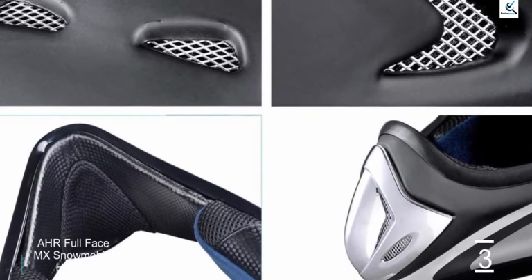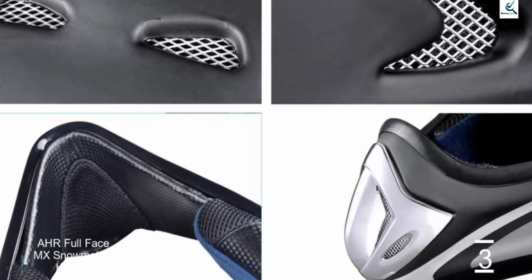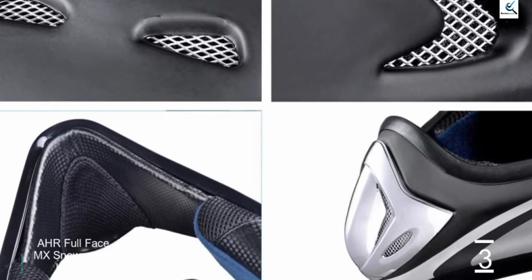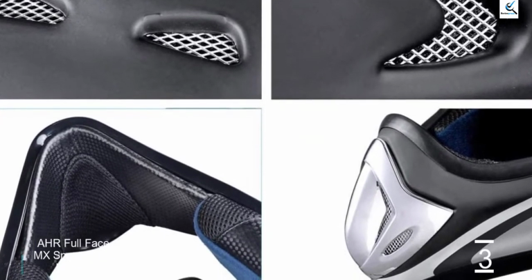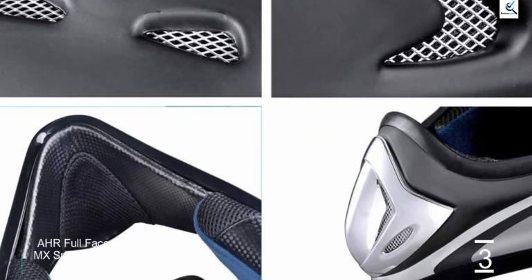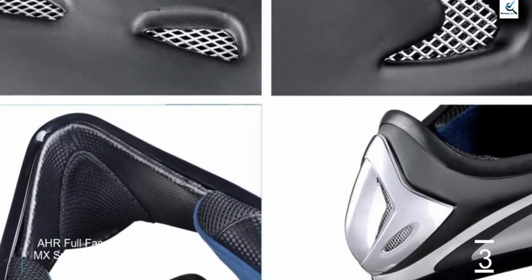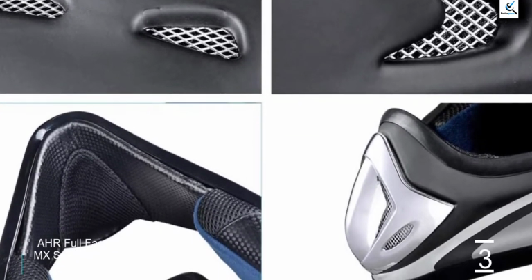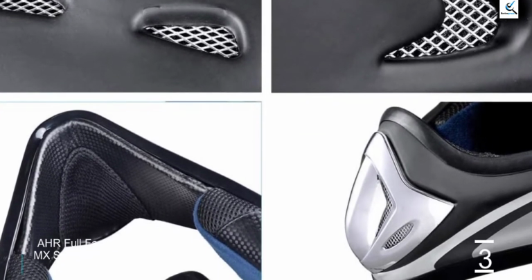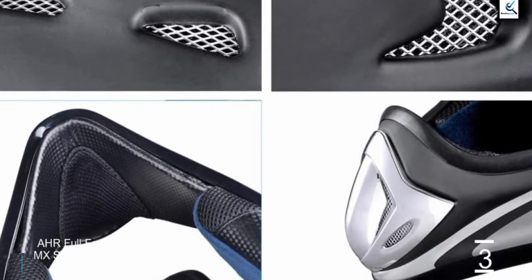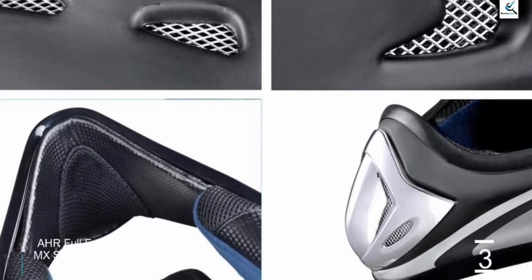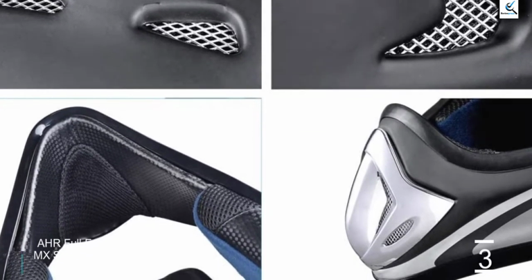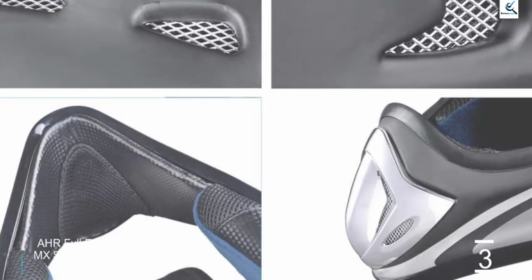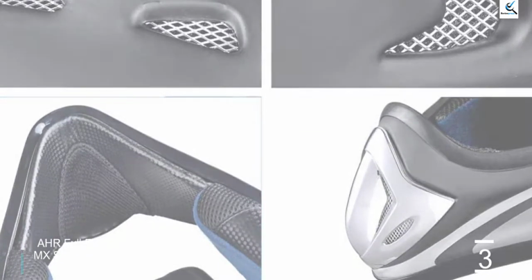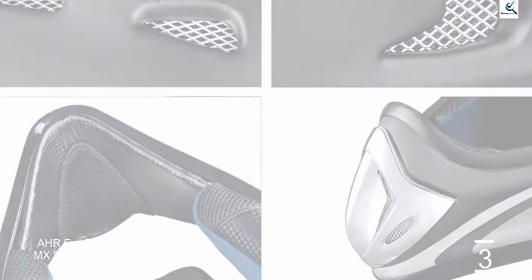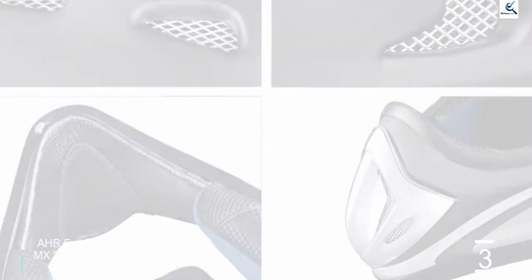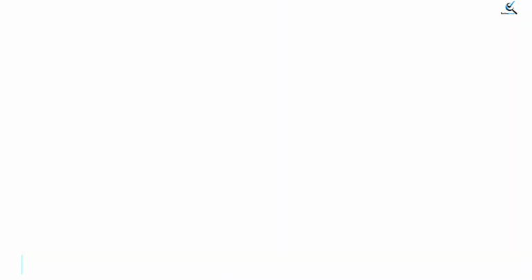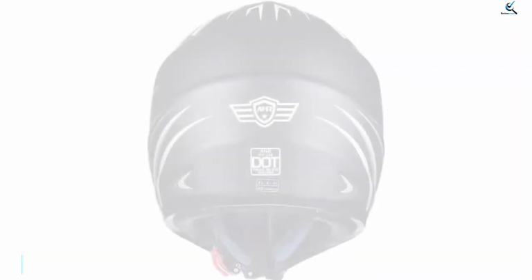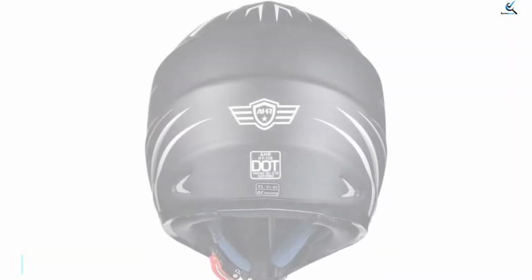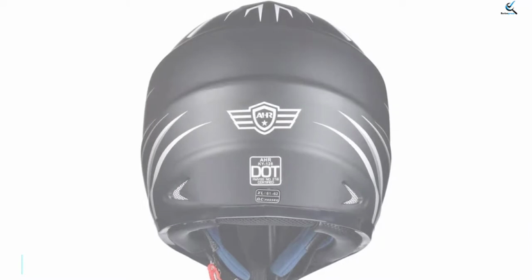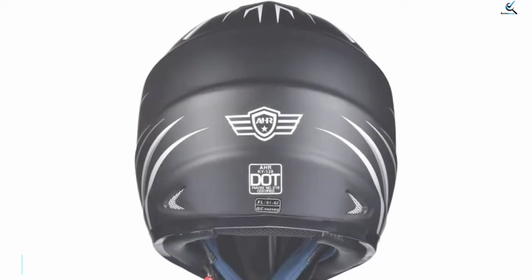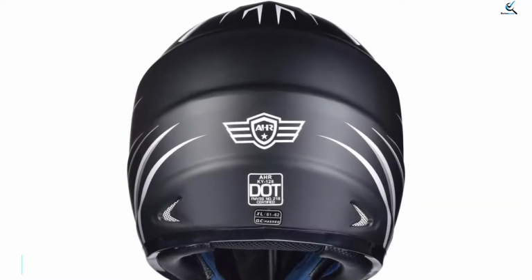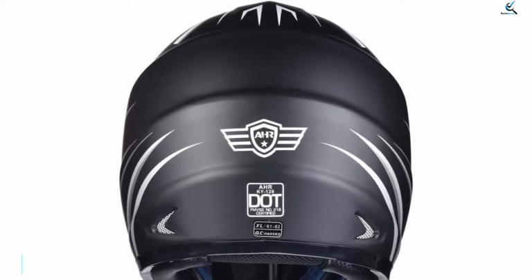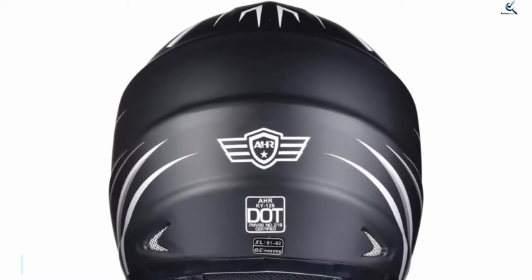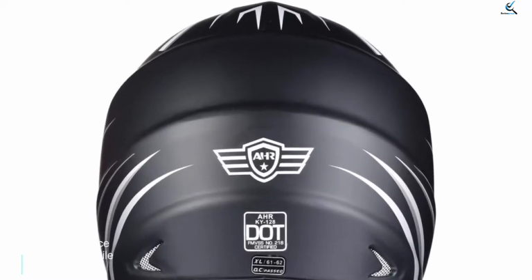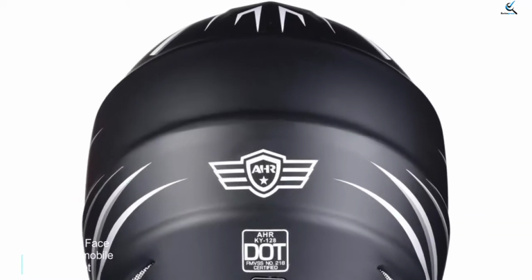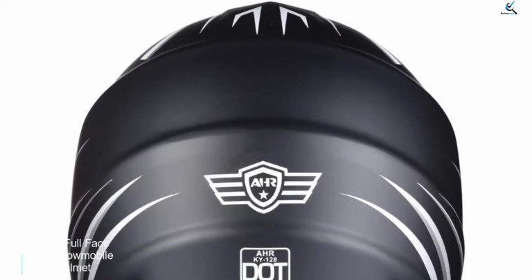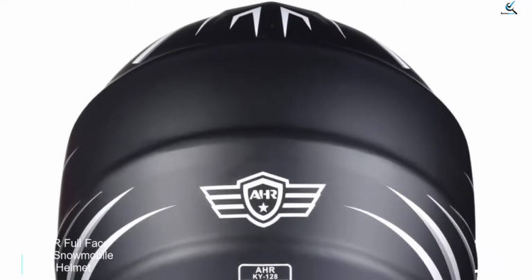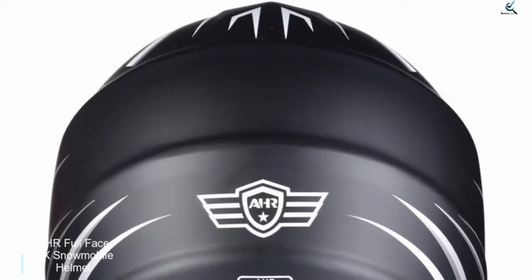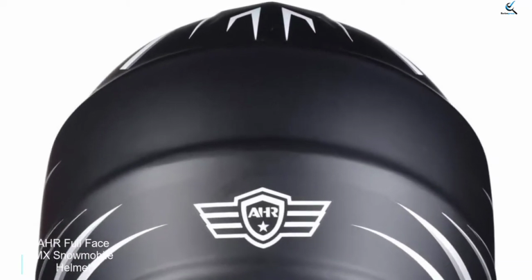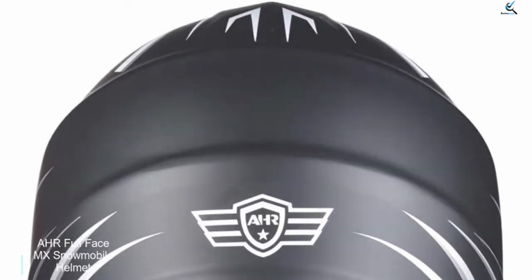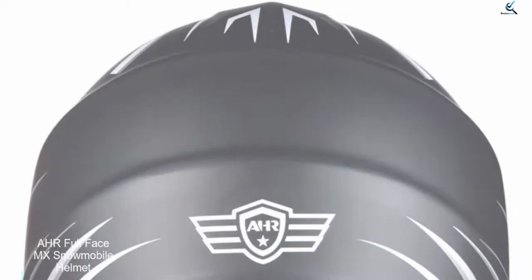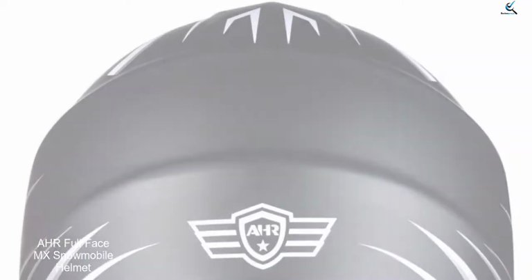You get way more protection, comfort, and quality than you pay for, making this incredible value for your money.